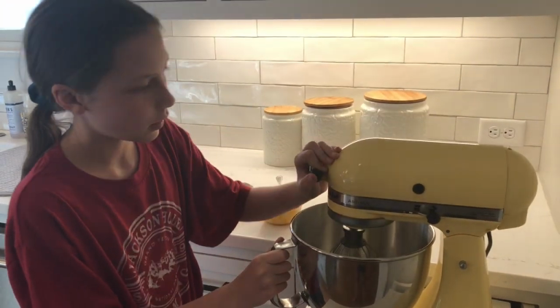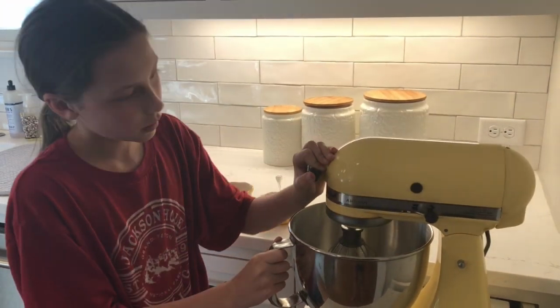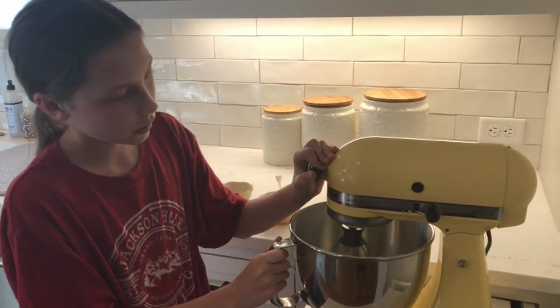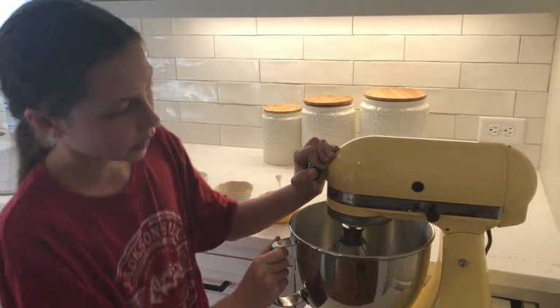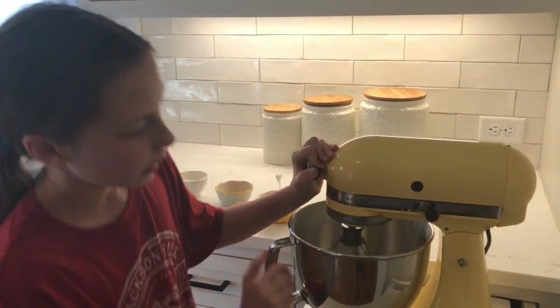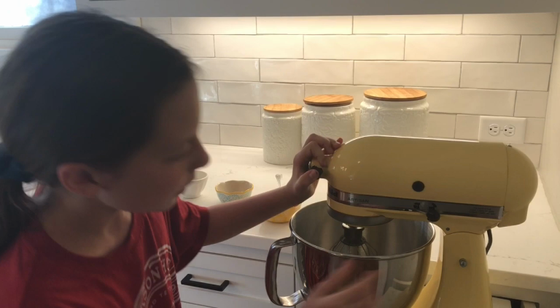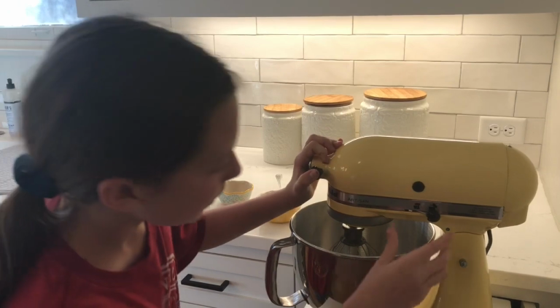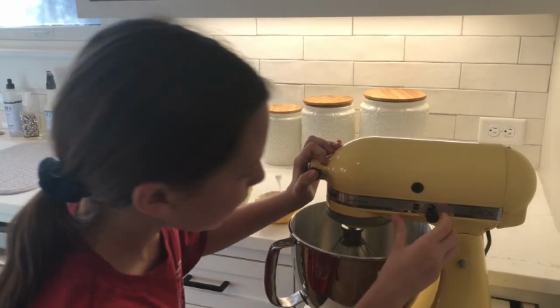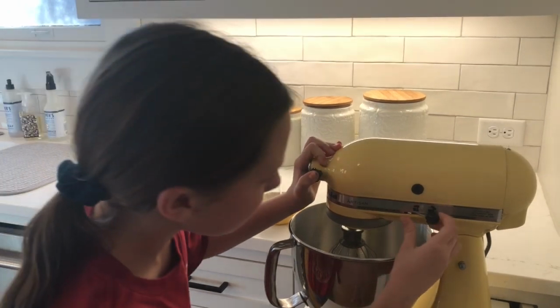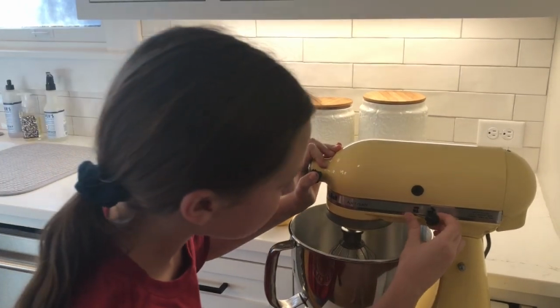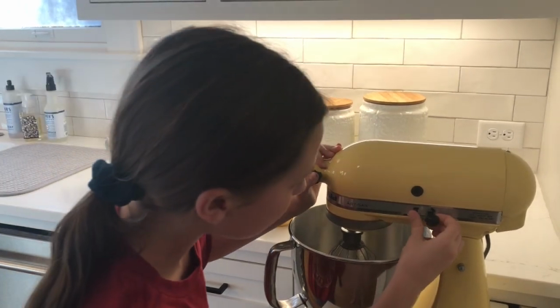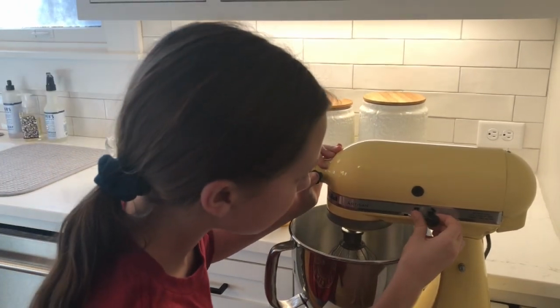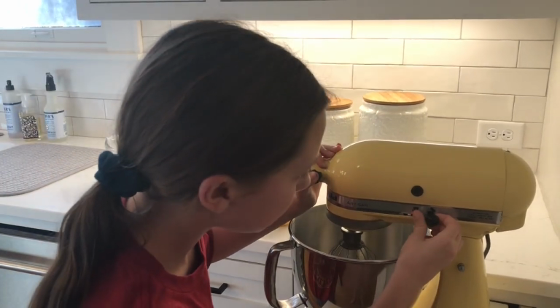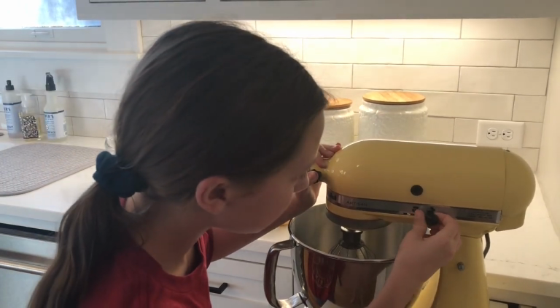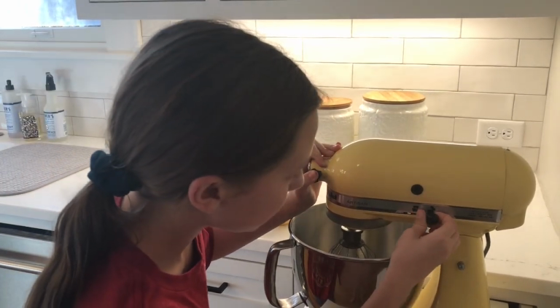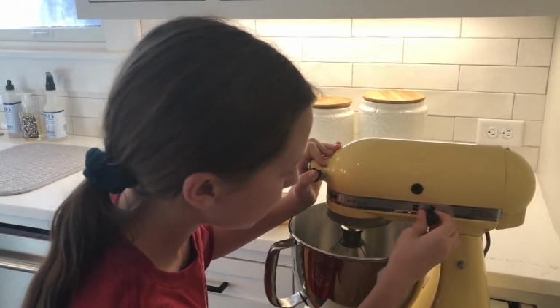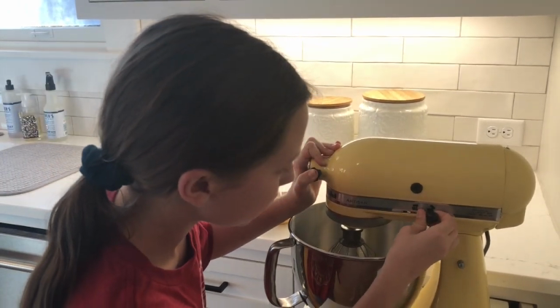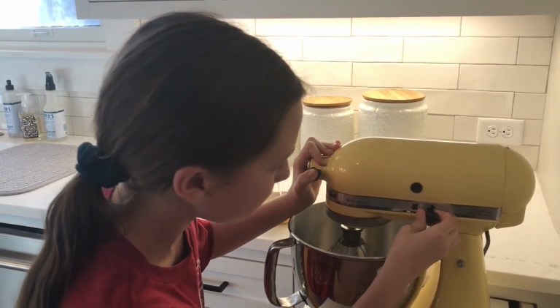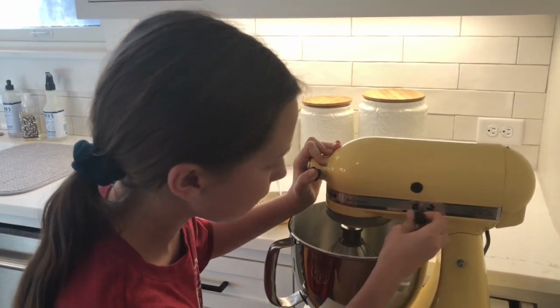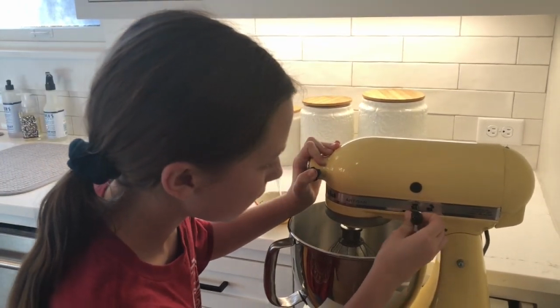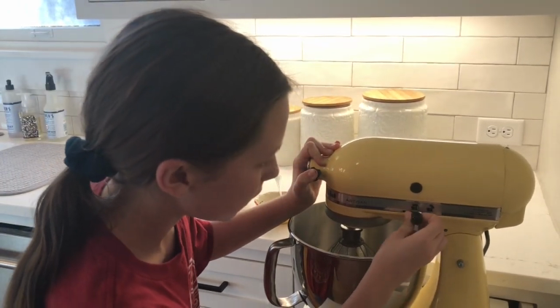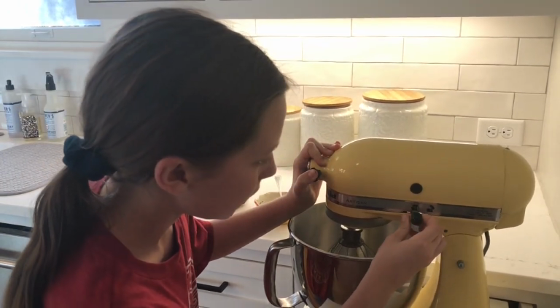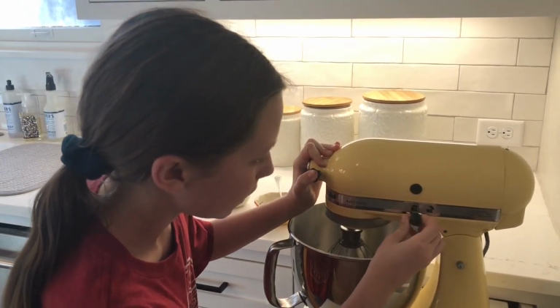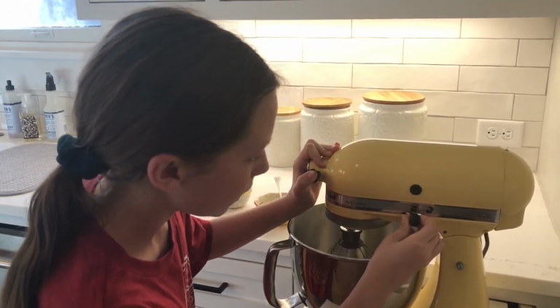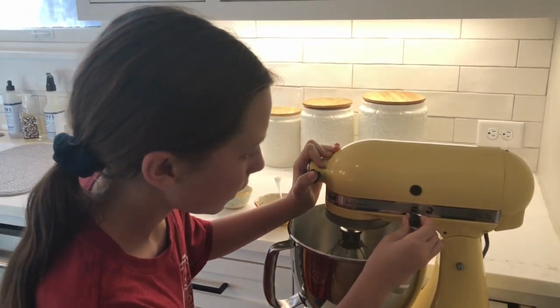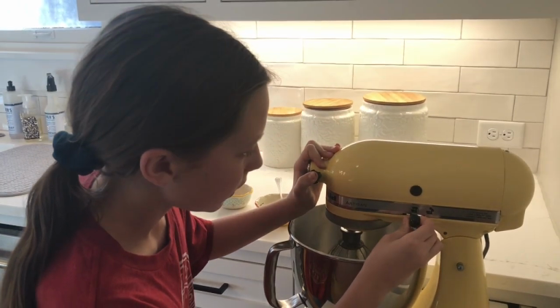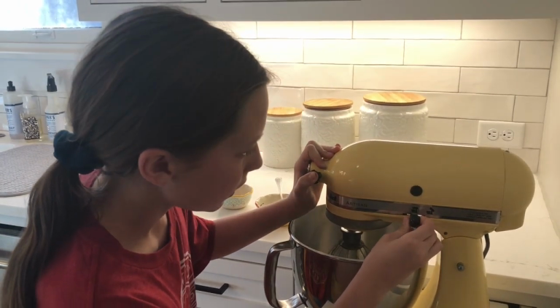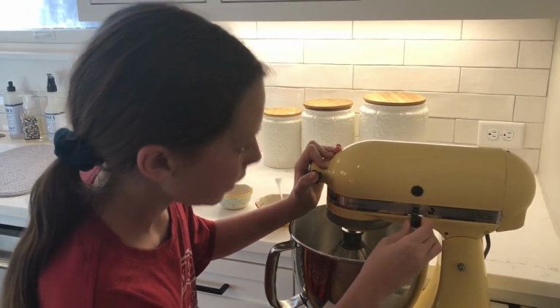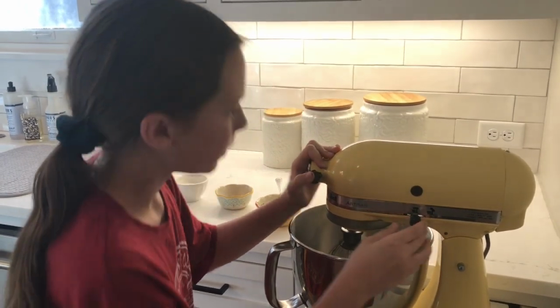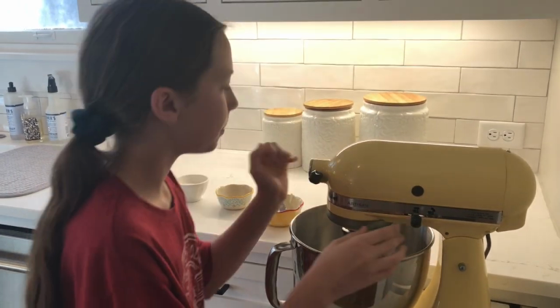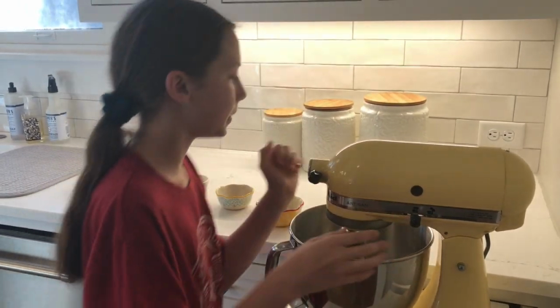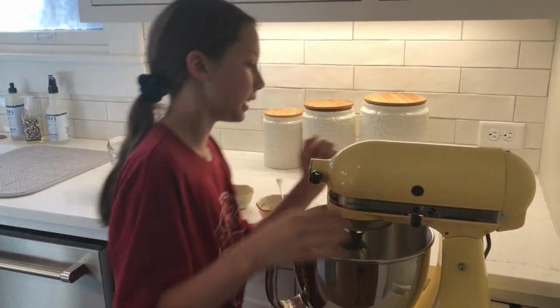And then we are going to start mixing it on medium for three minutes. We're going to set it to medium.